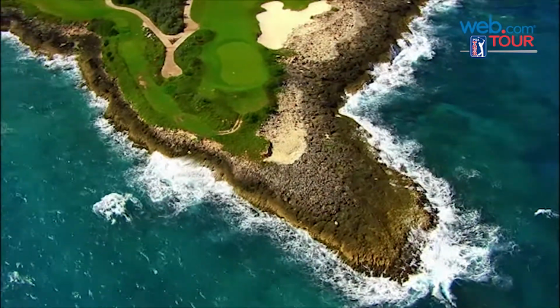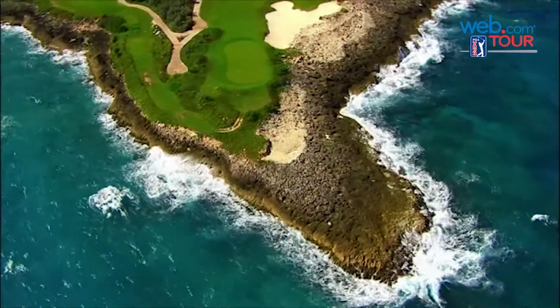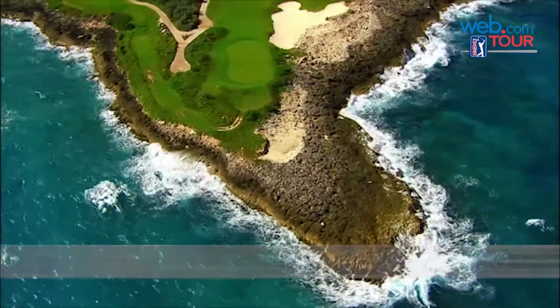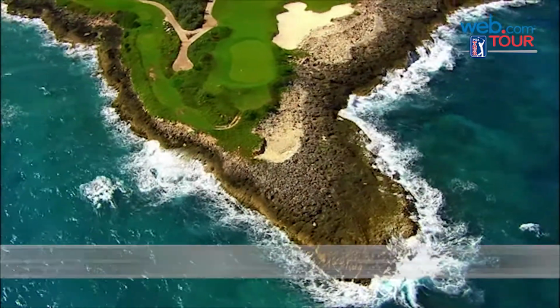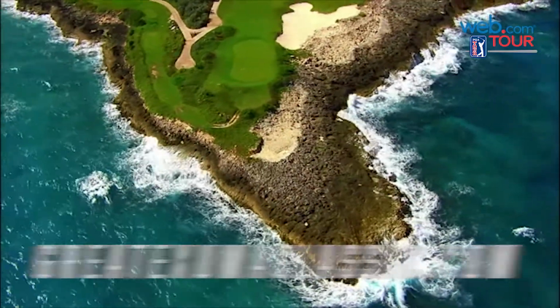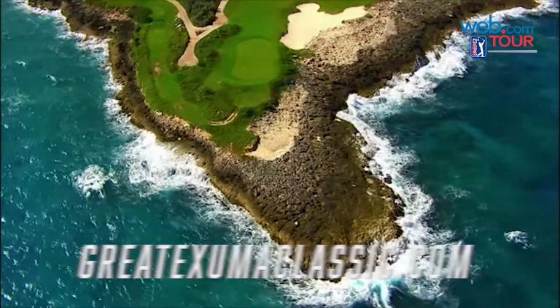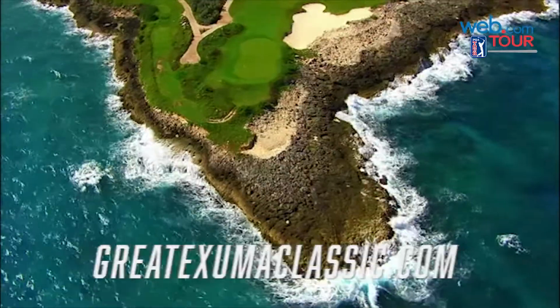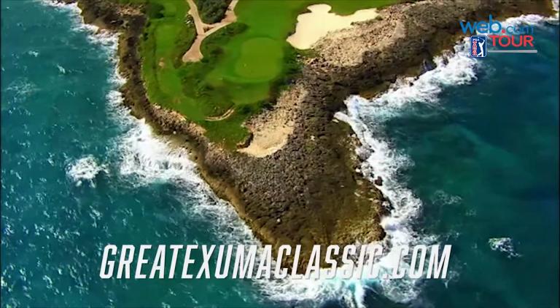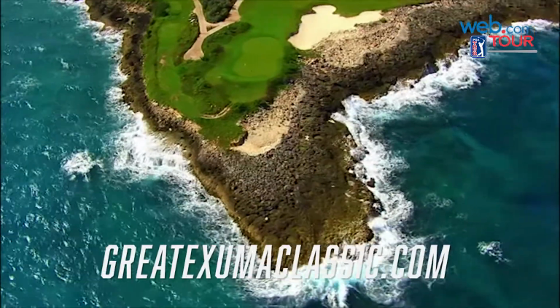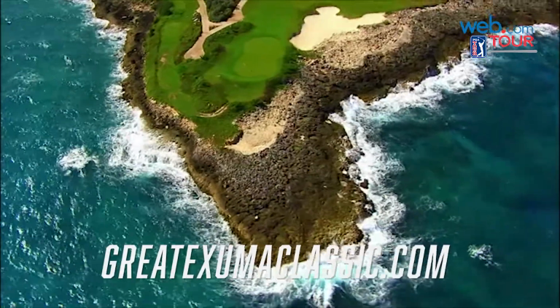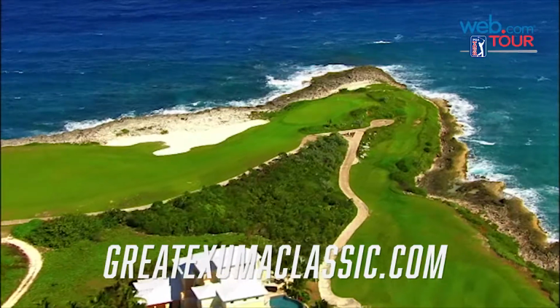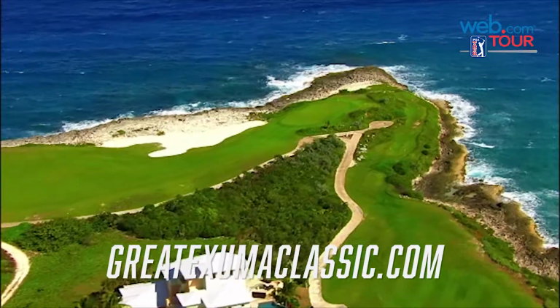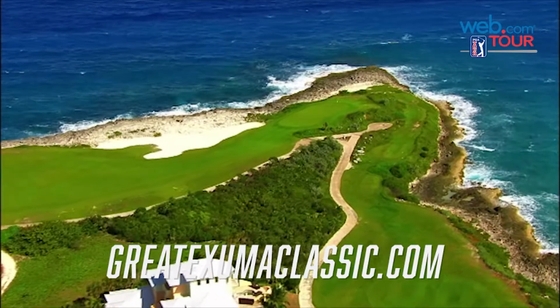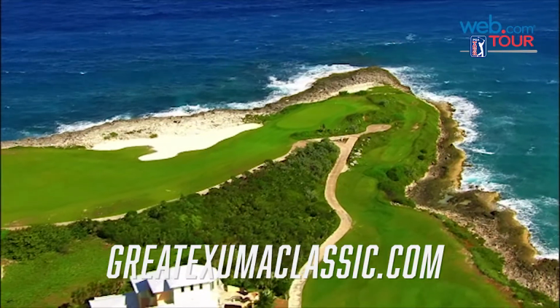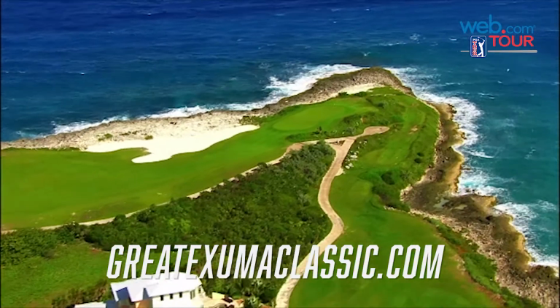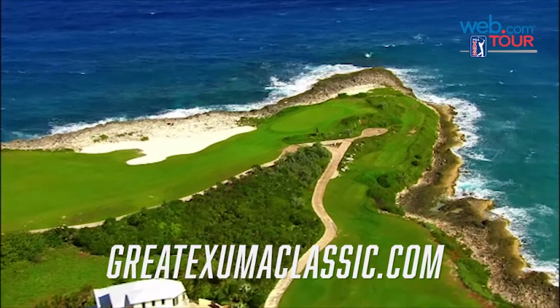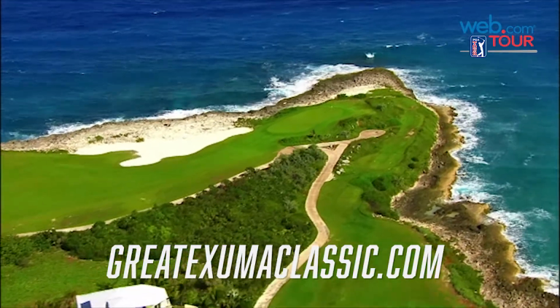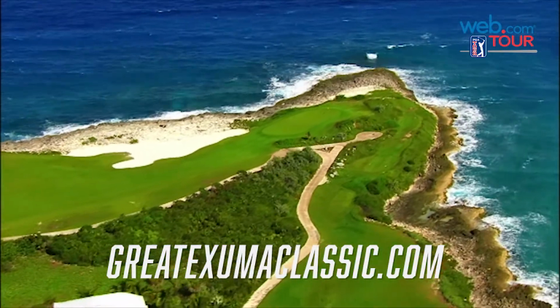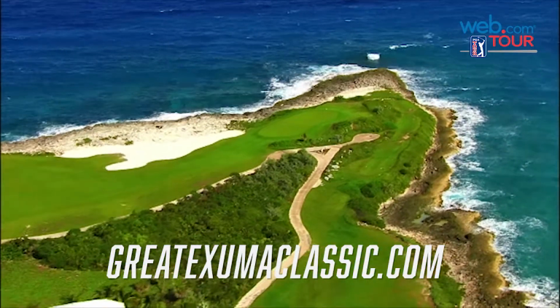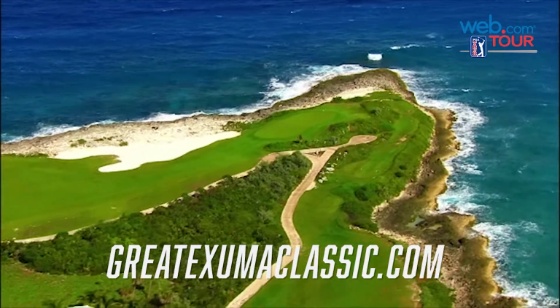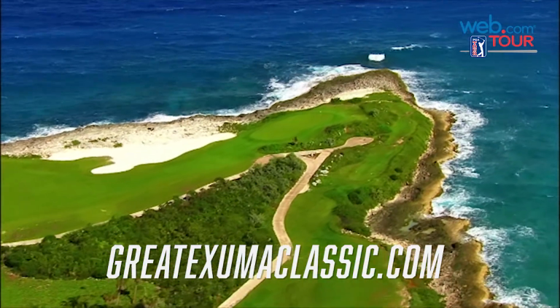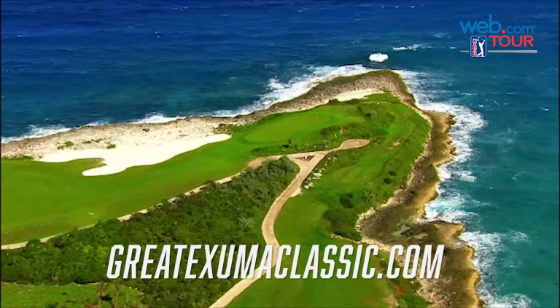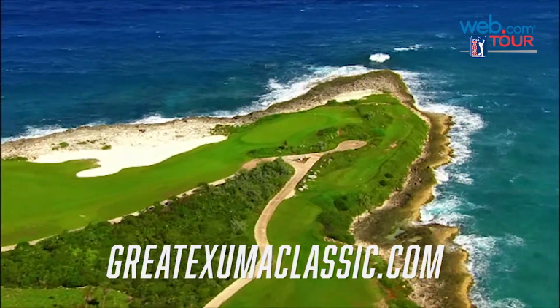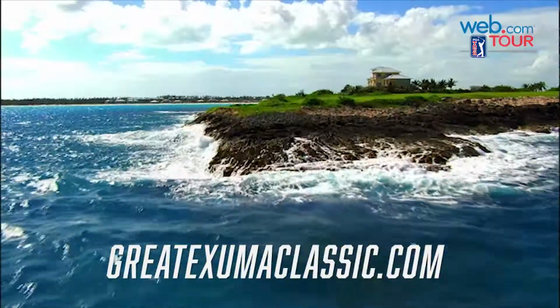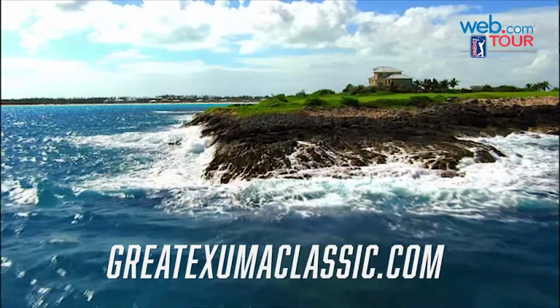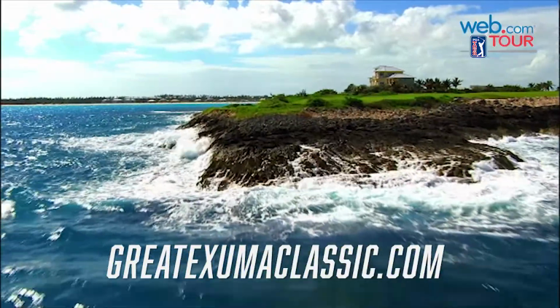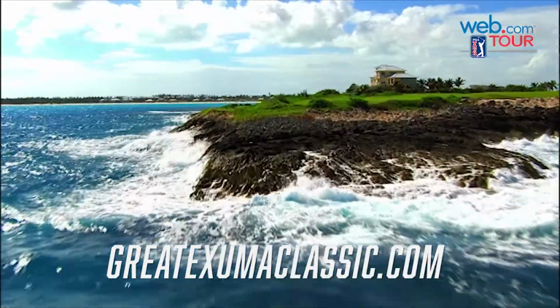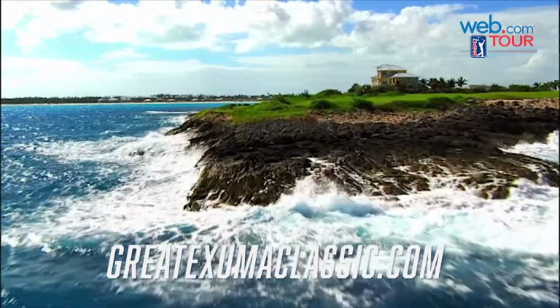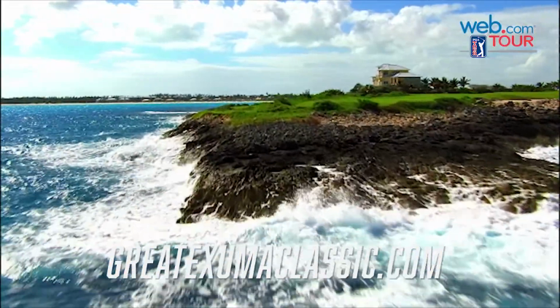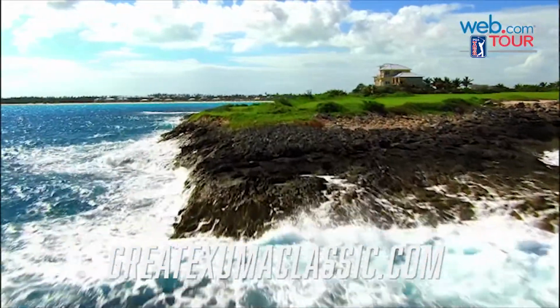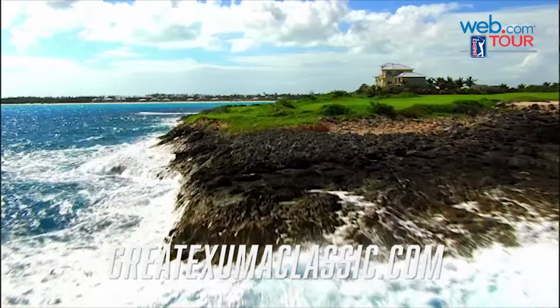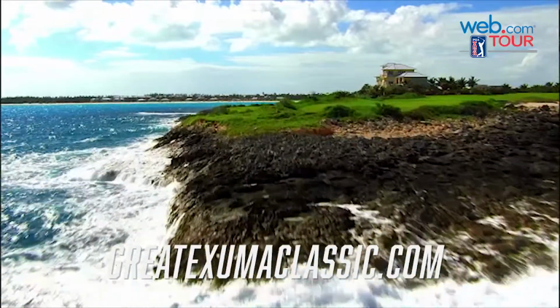Visit GreatExumaClassic.com and remember, golf is always better in the Bahamas.